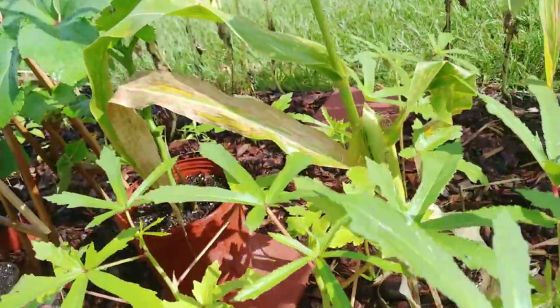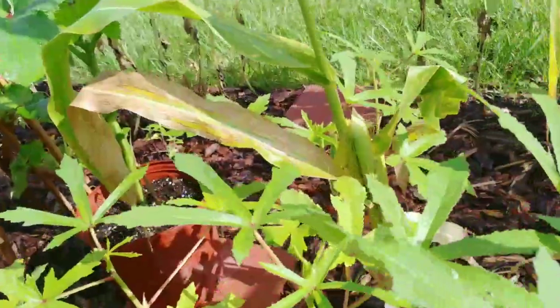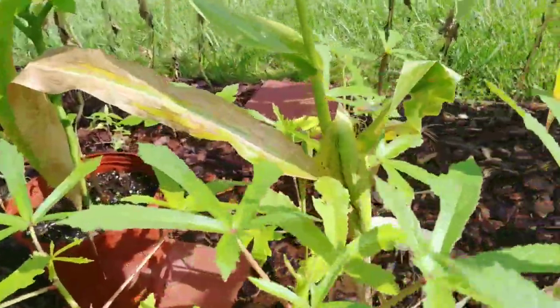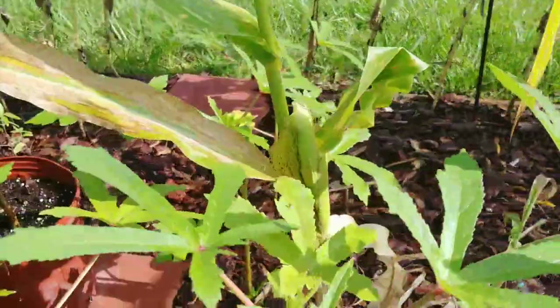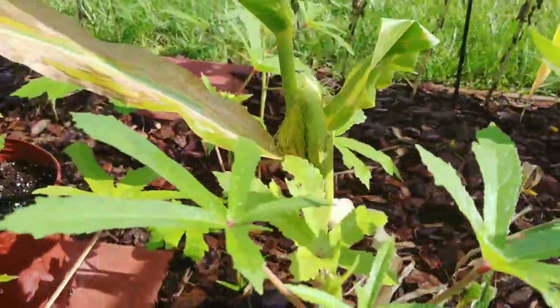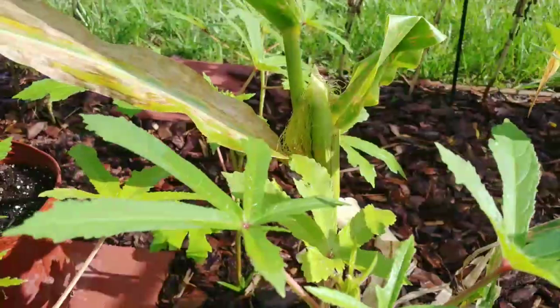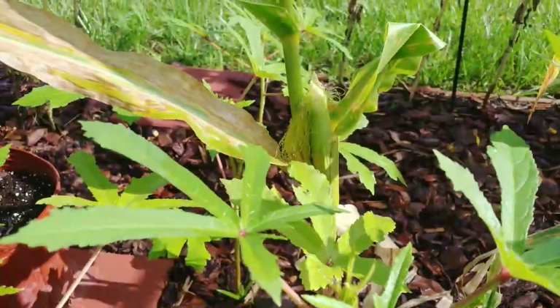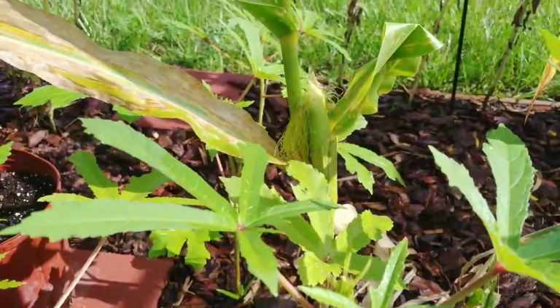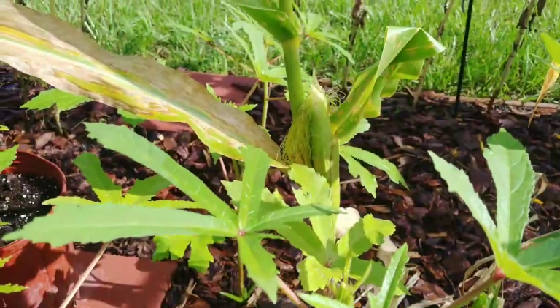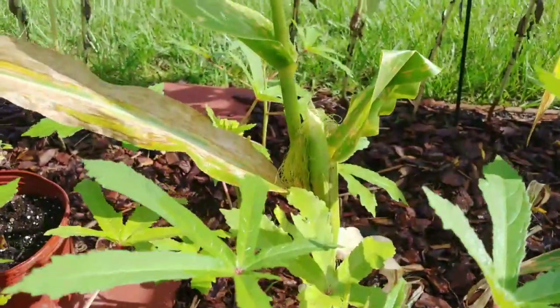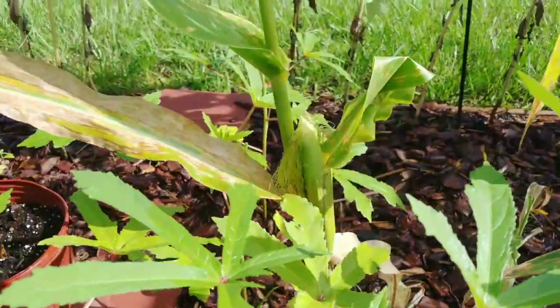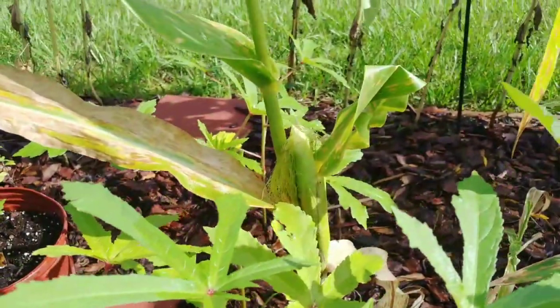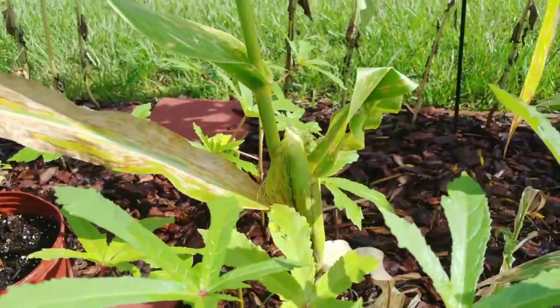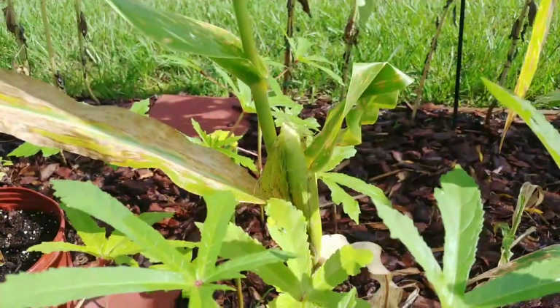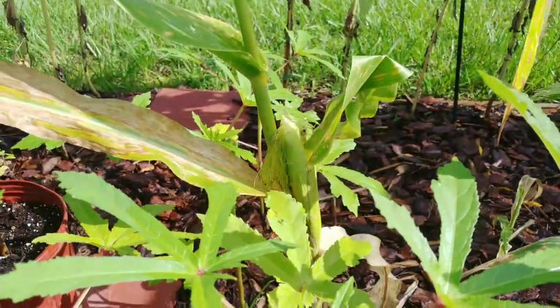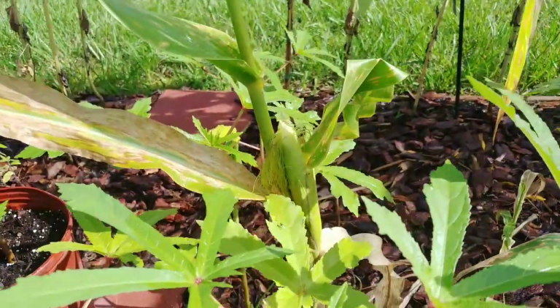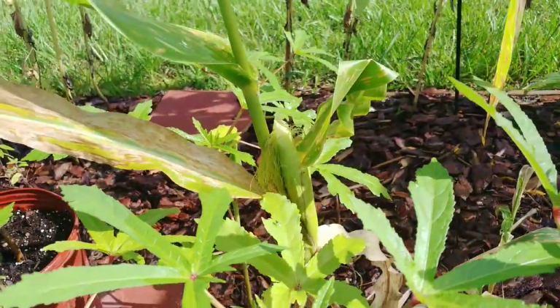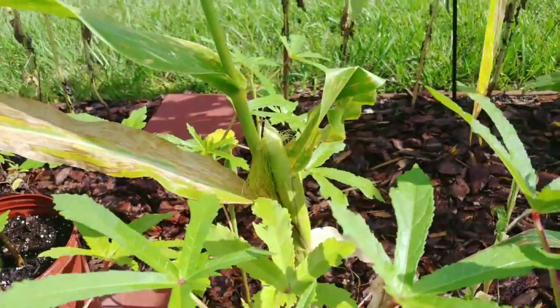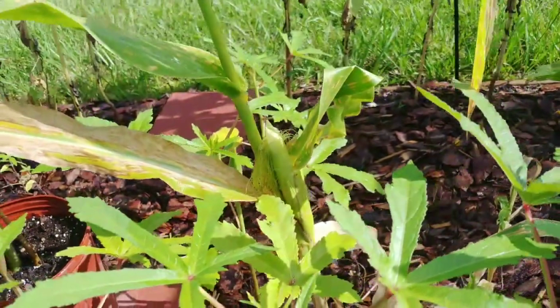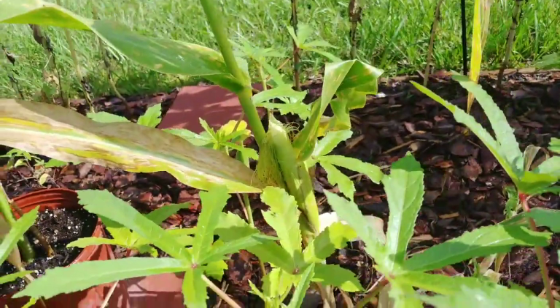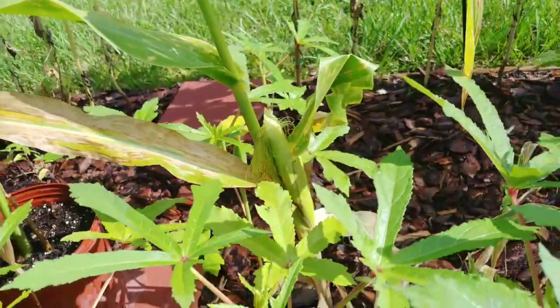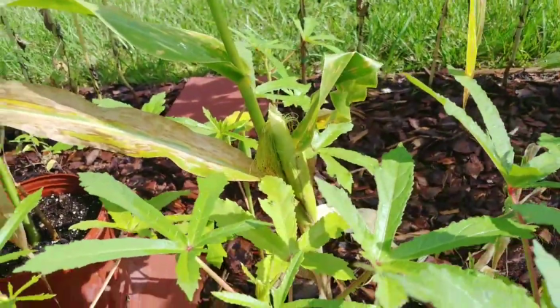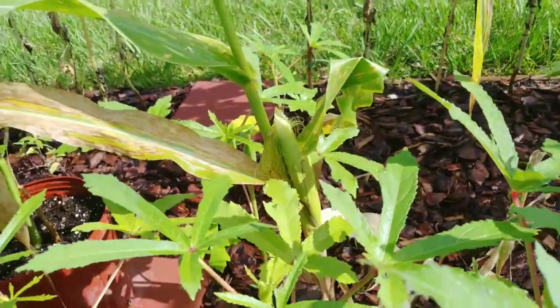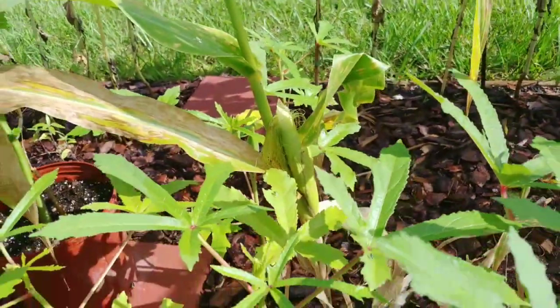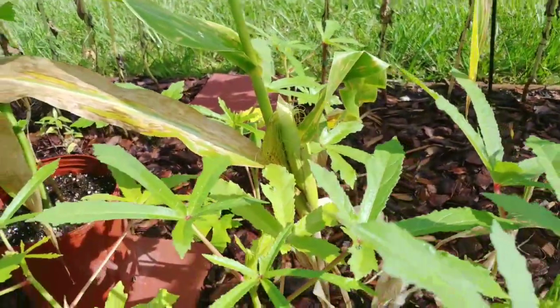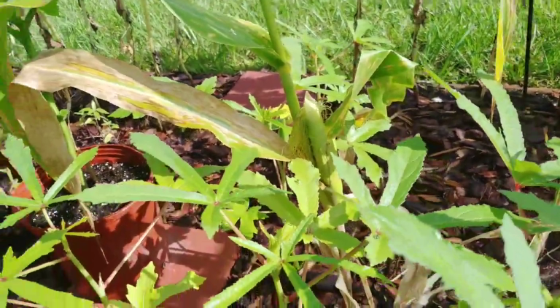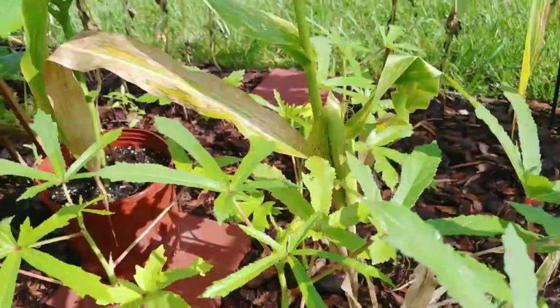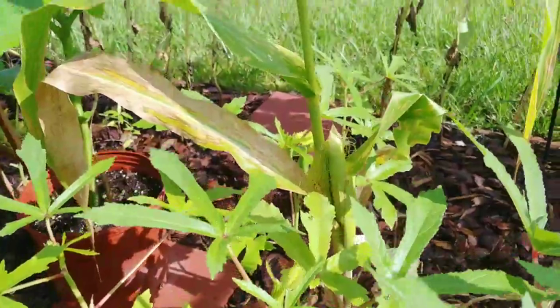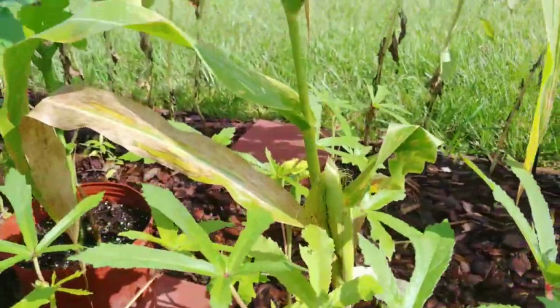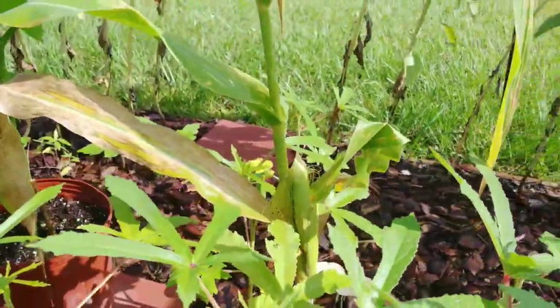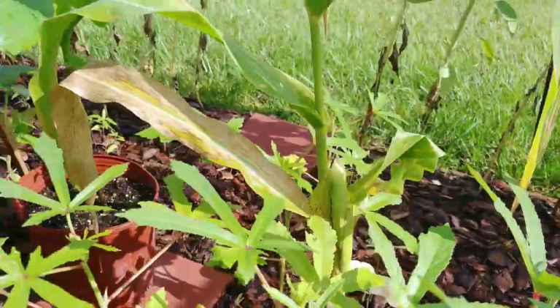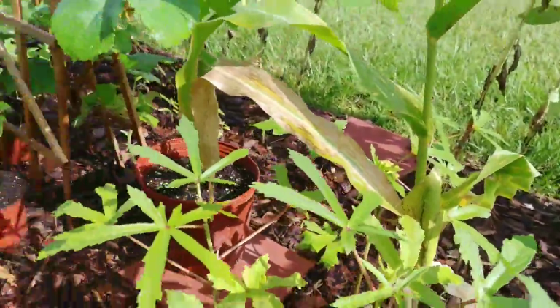I have some corn. Last time I had corn it didn't grow tall — I guess it didn't pollinate. So we'll see what happens.